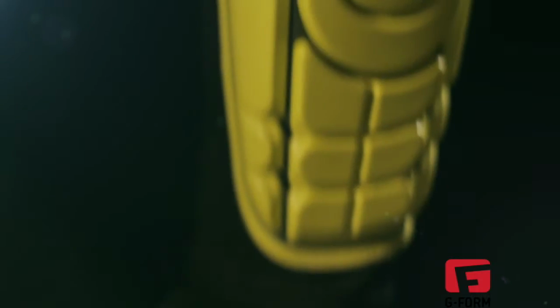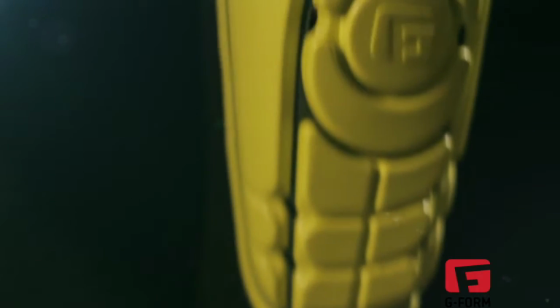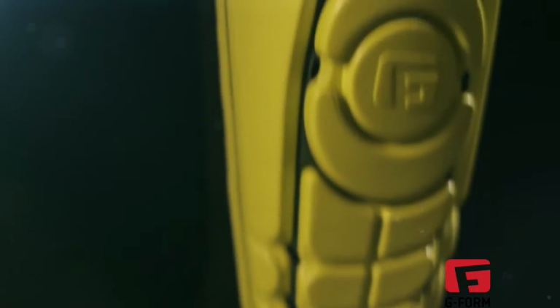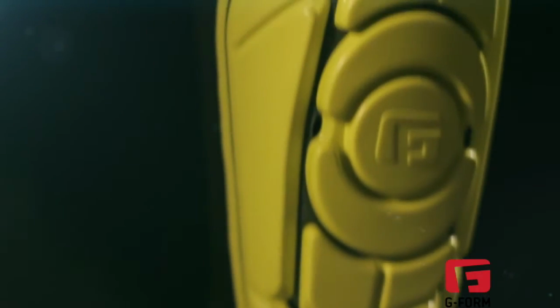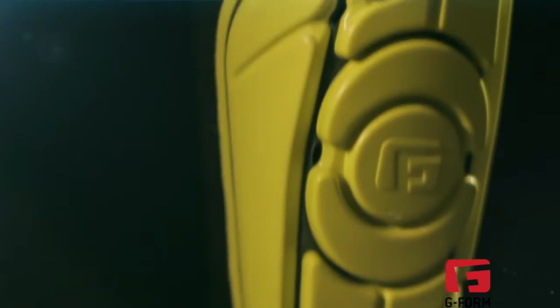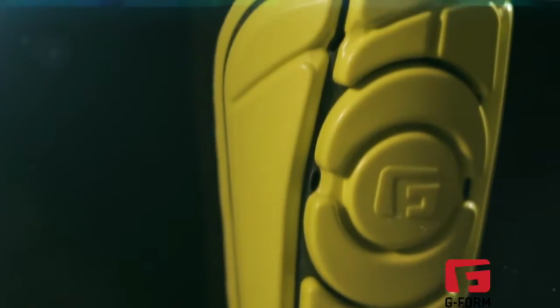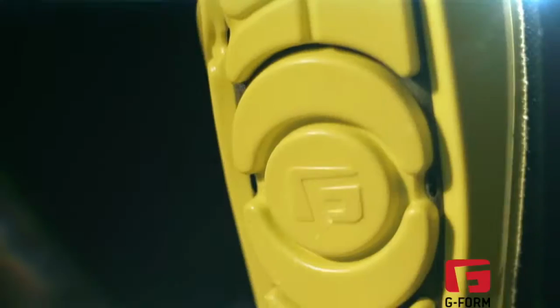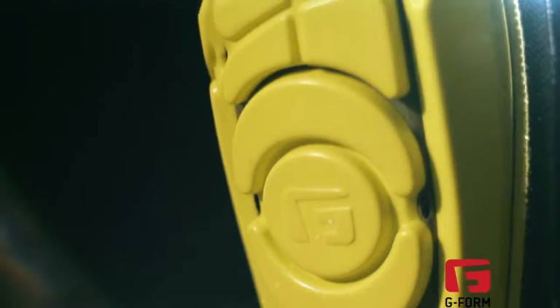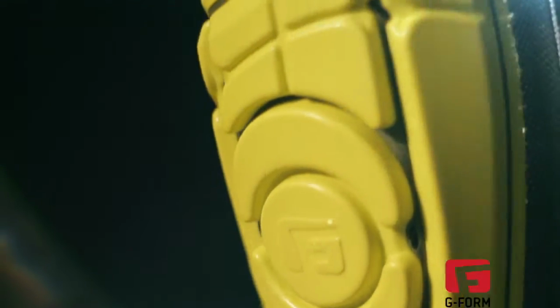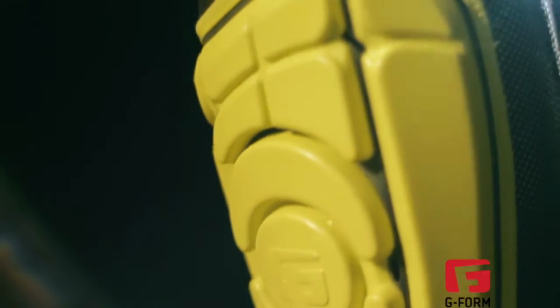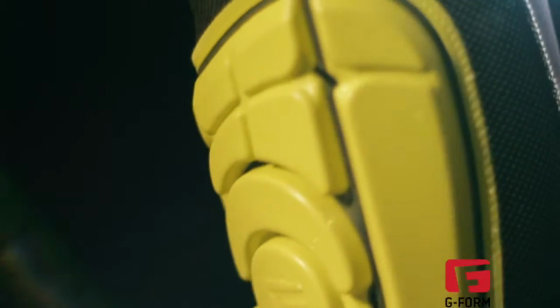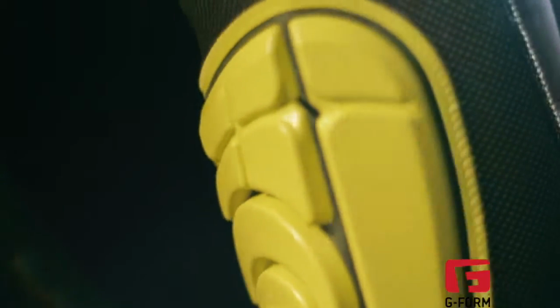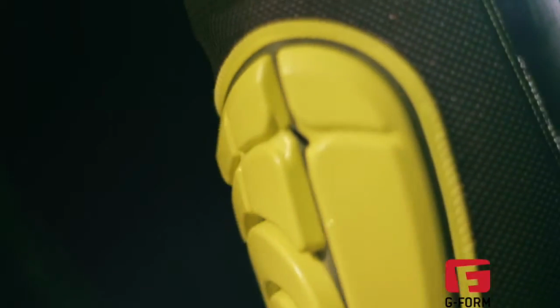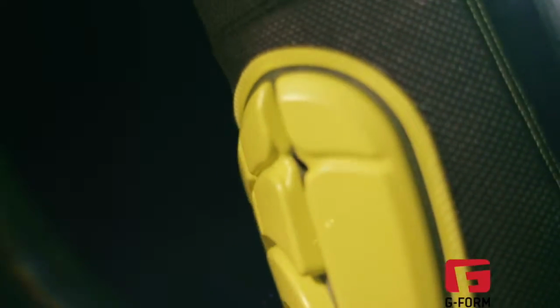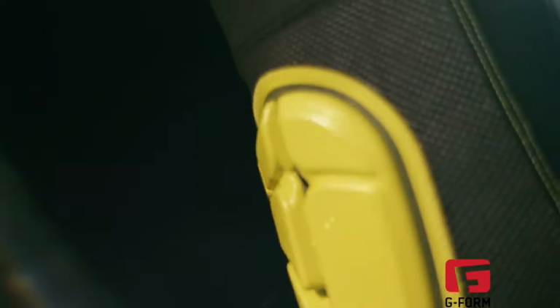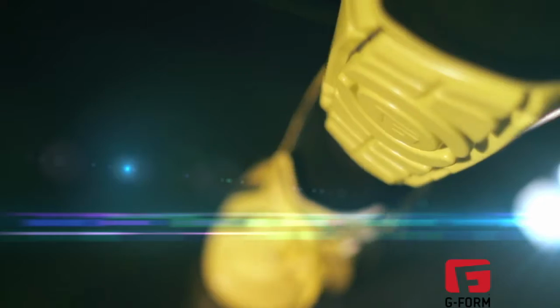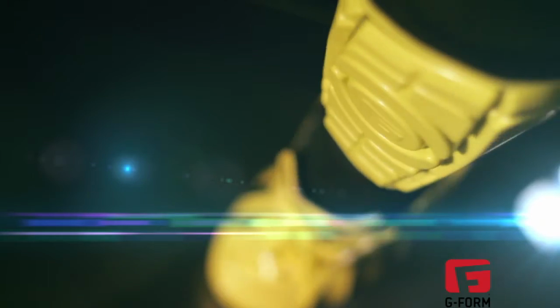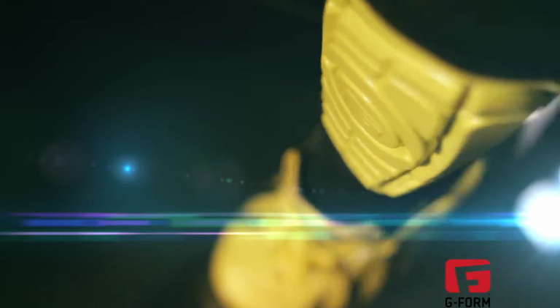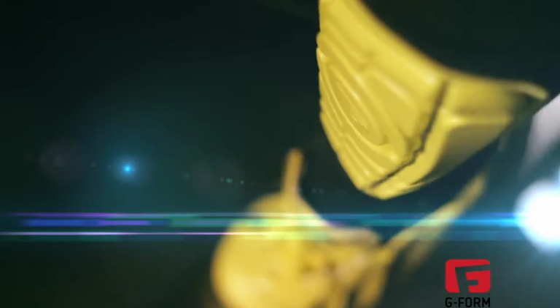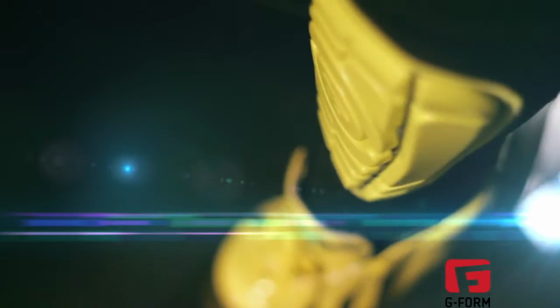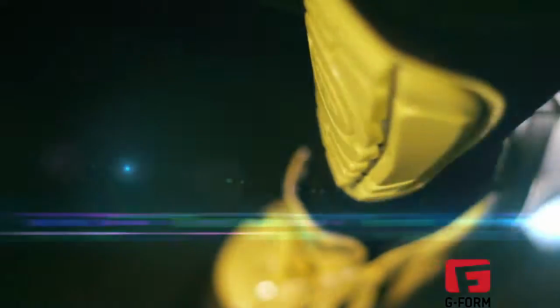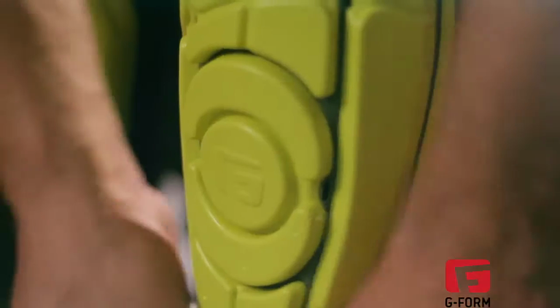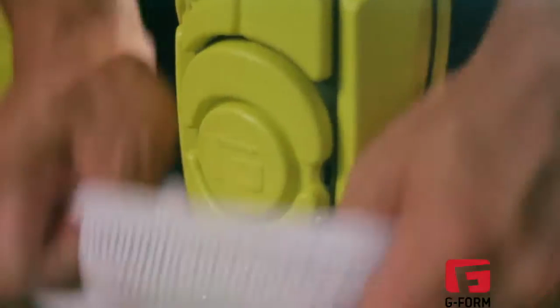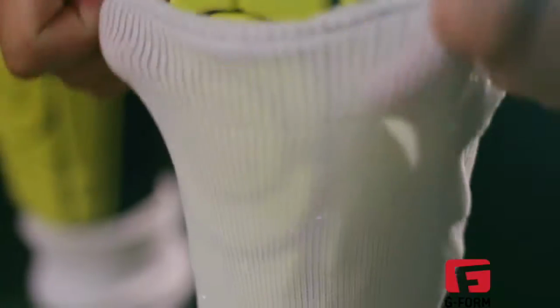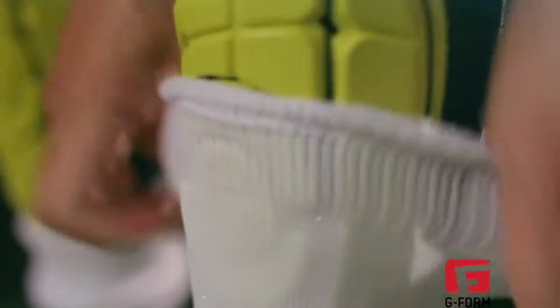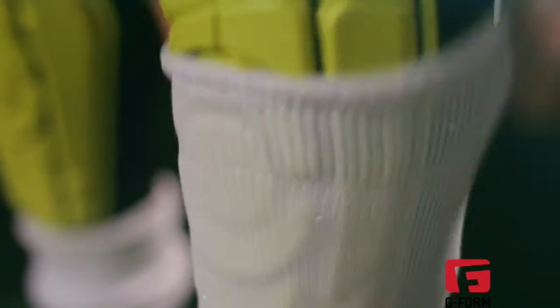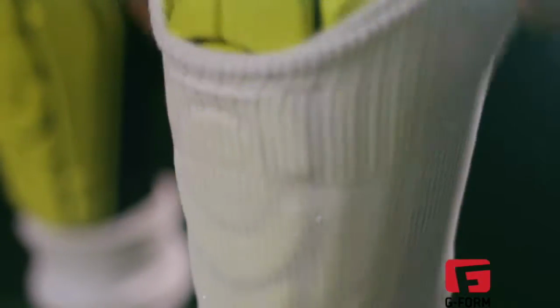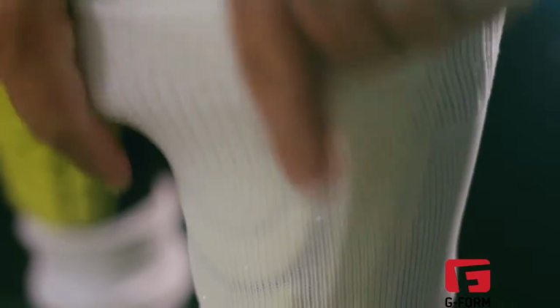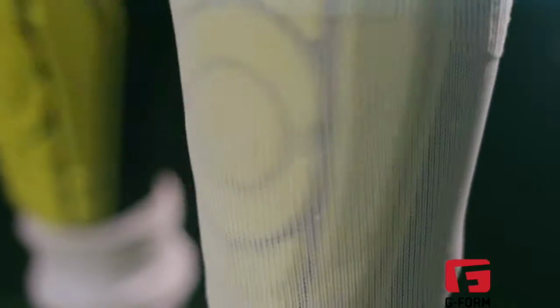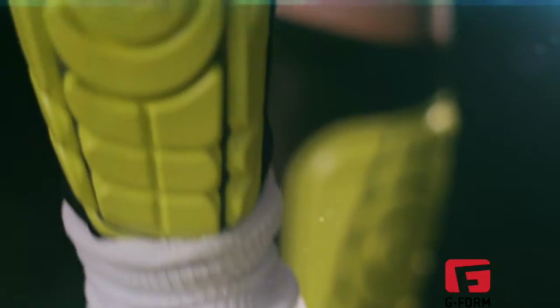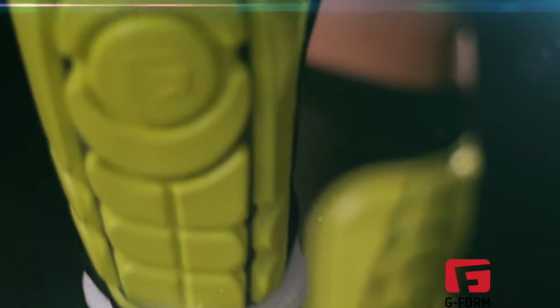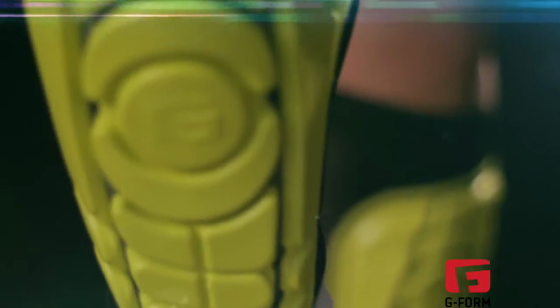G-Form Pro-S shin pads are the first soft, fully flexible shin pad to pass Noxi and CE safety standards.